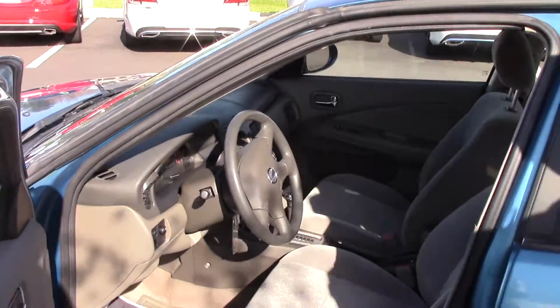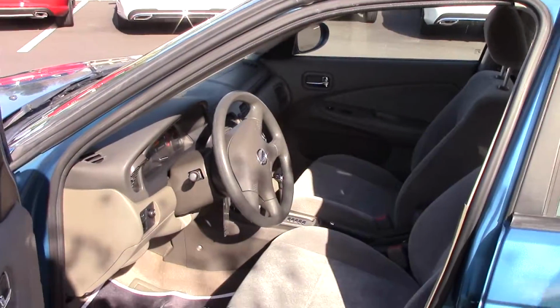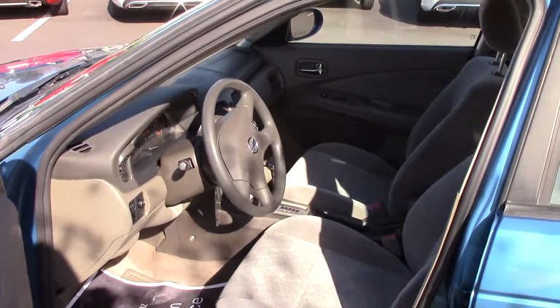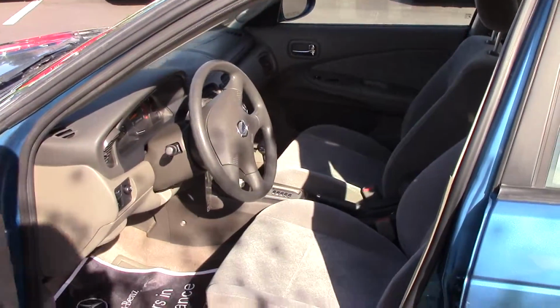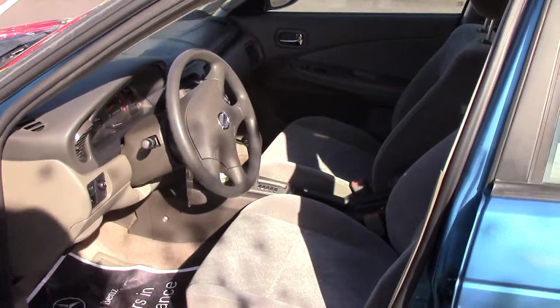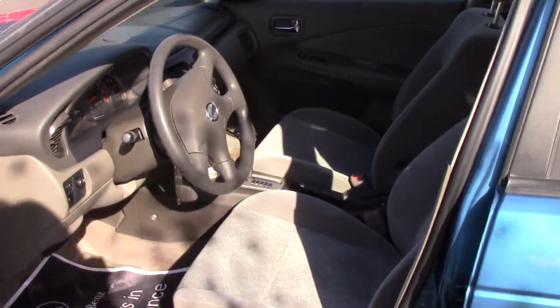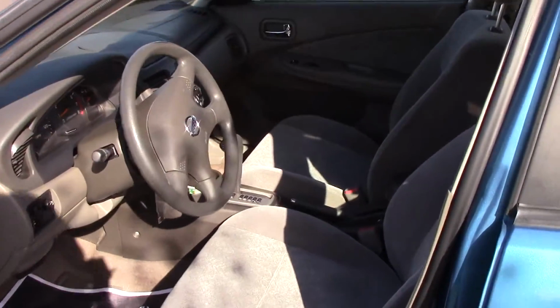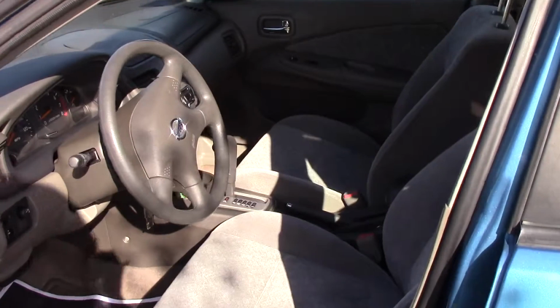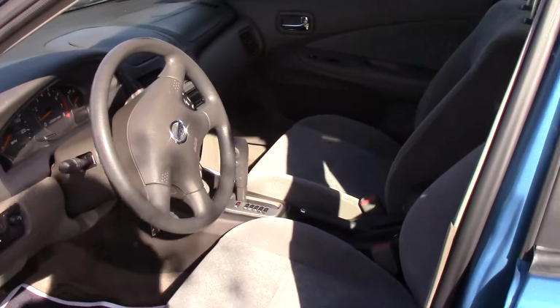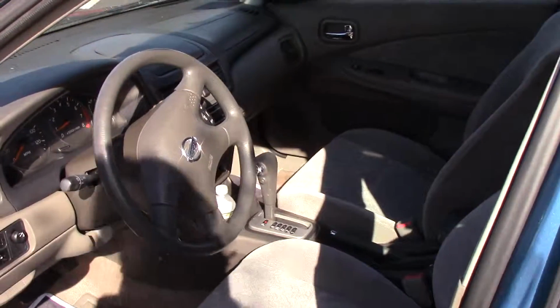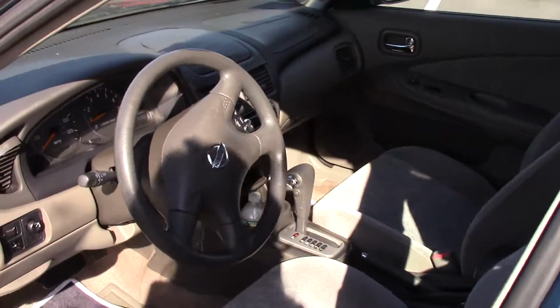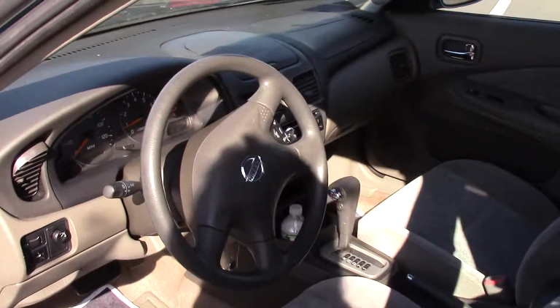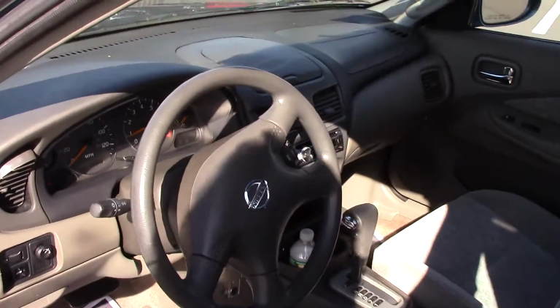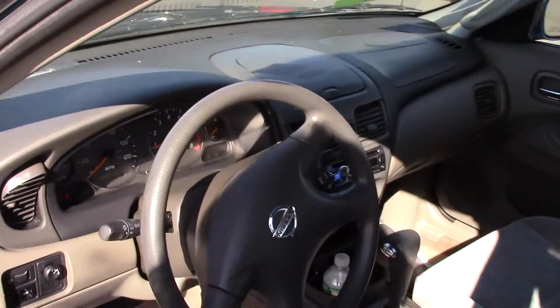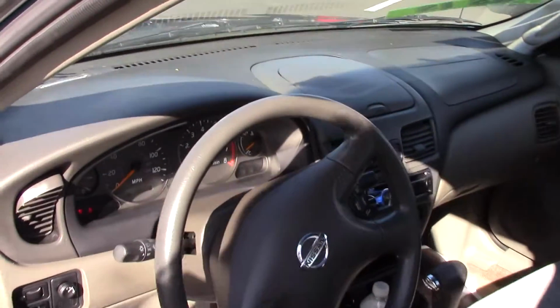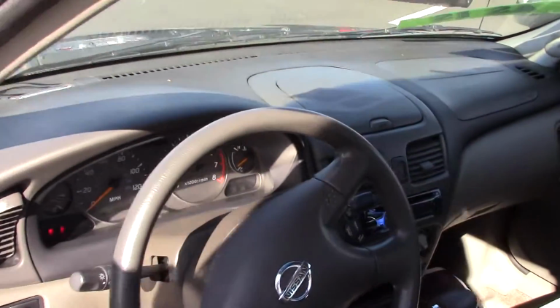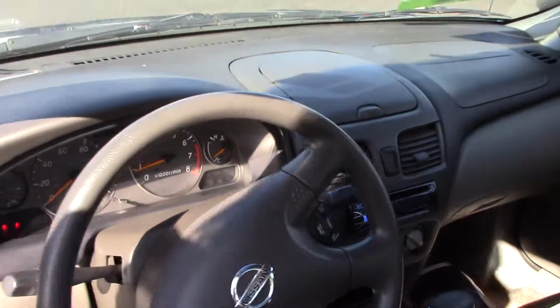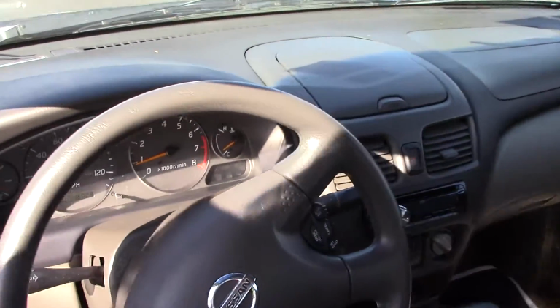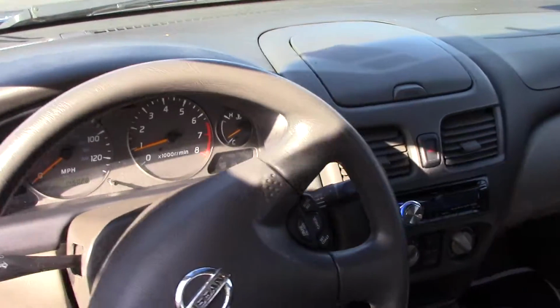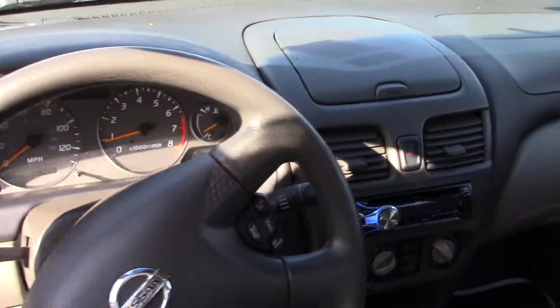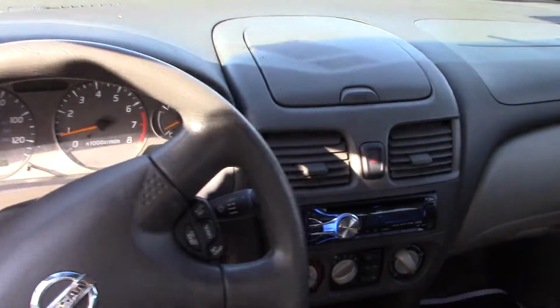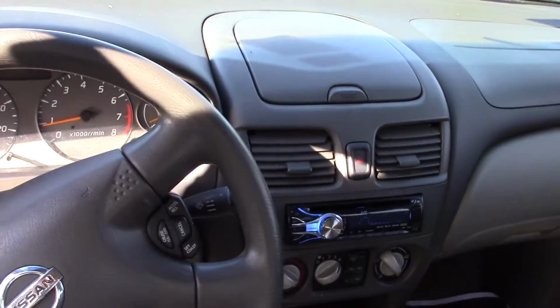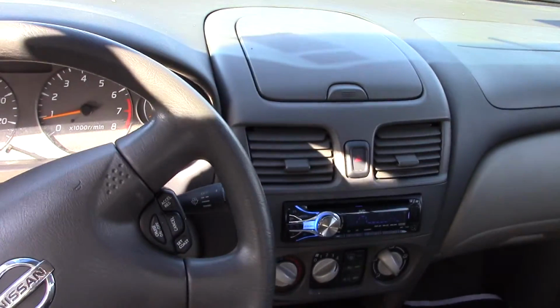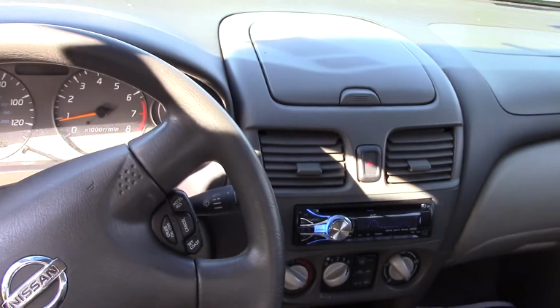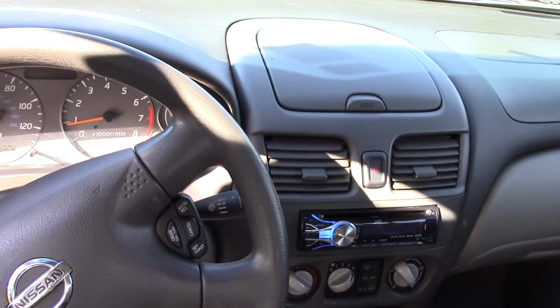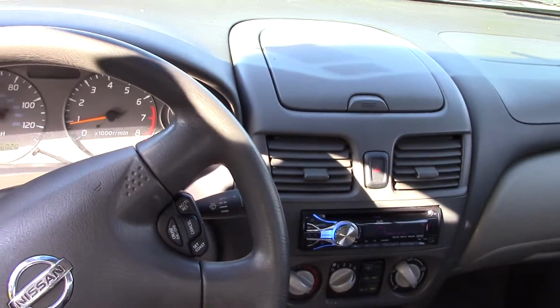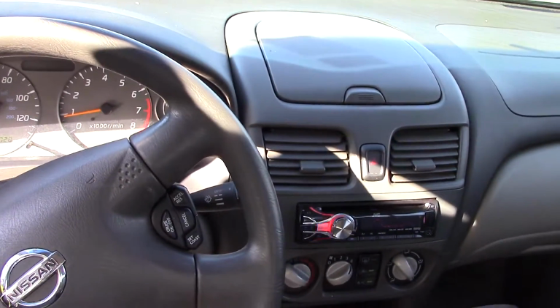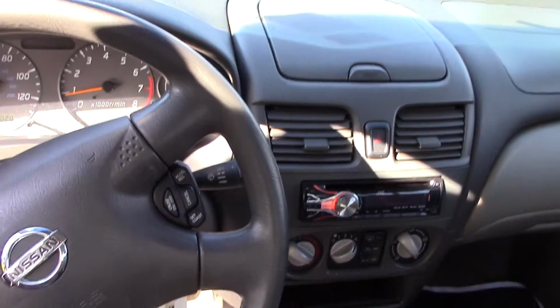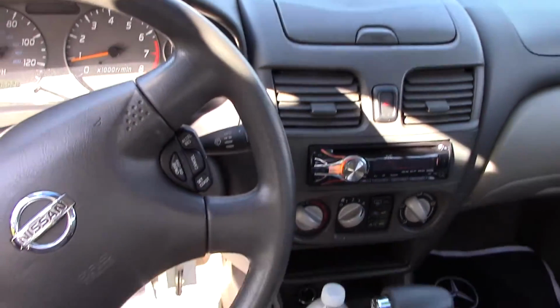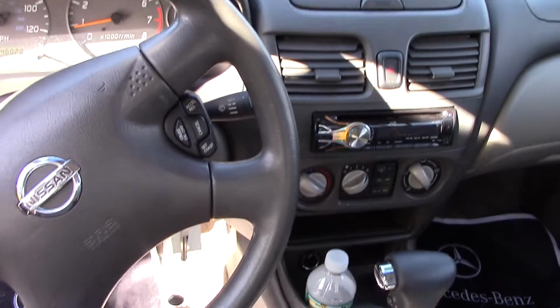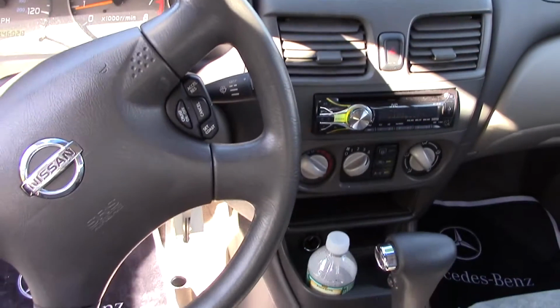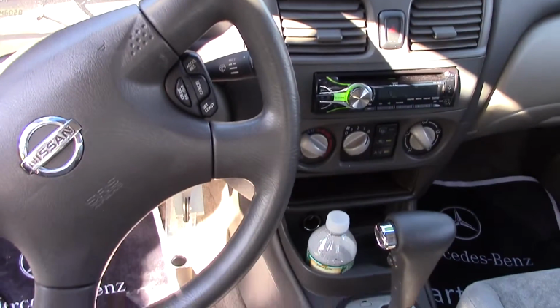So nice, really clean interior — cloth with a tan interior, power locks, power windows, automatic transmission.